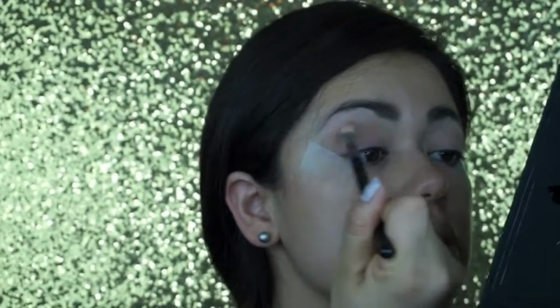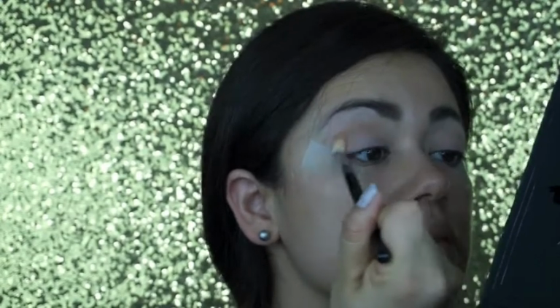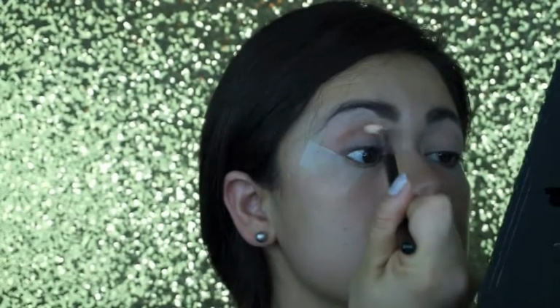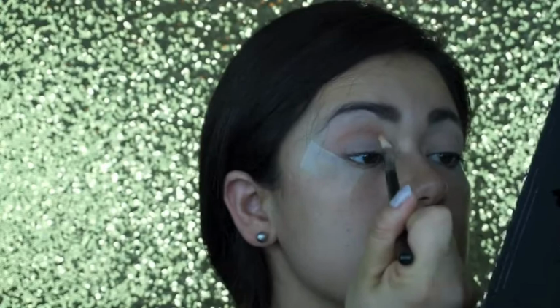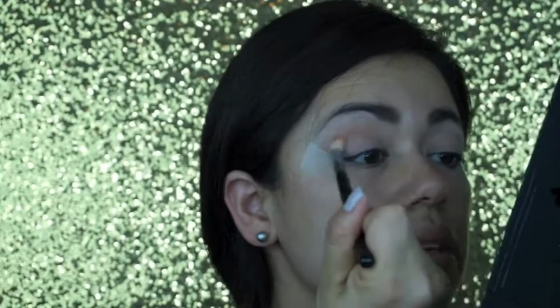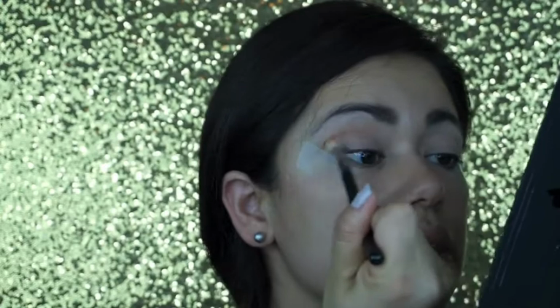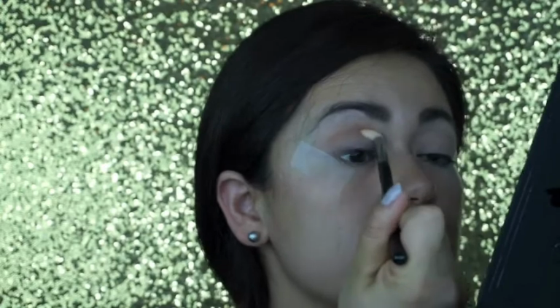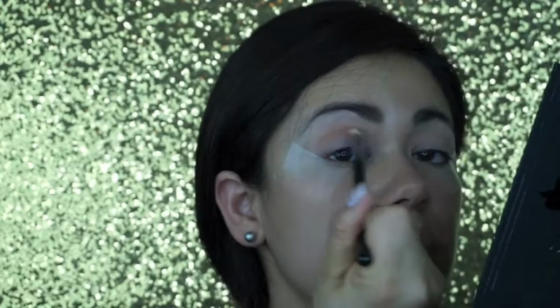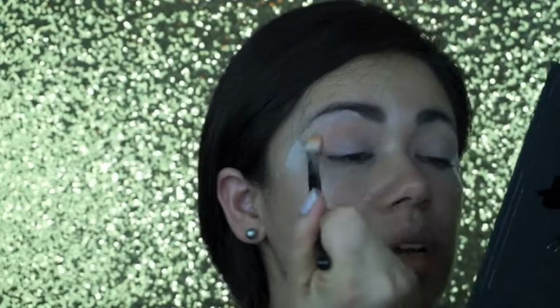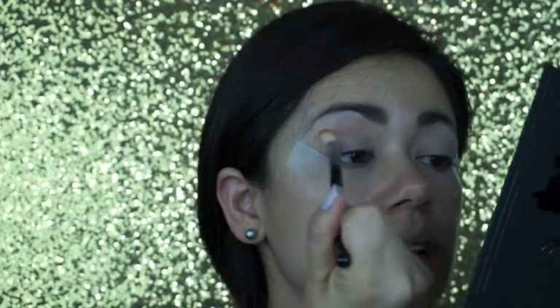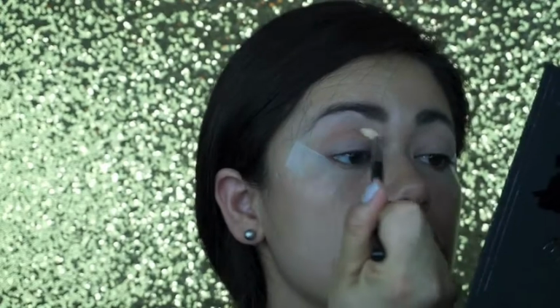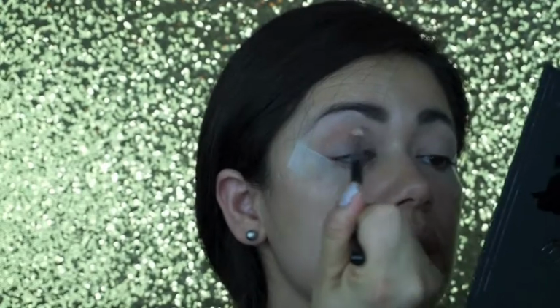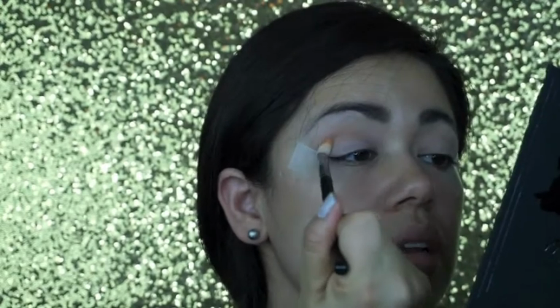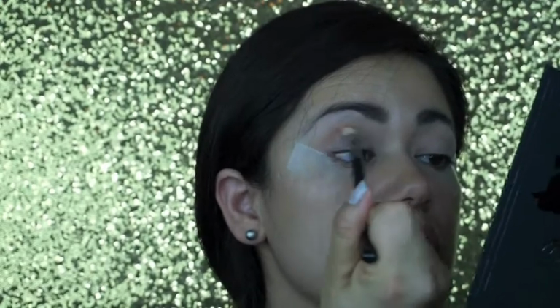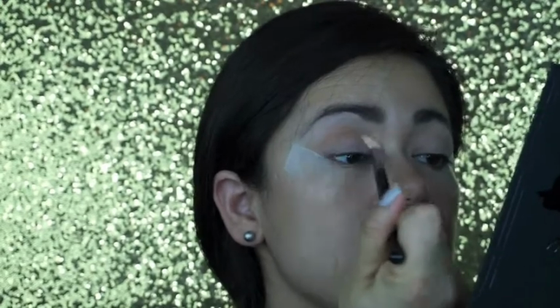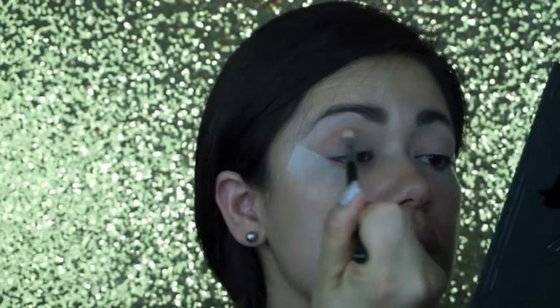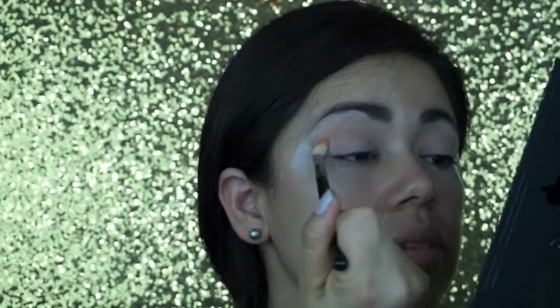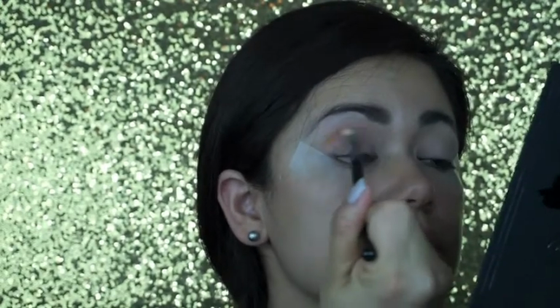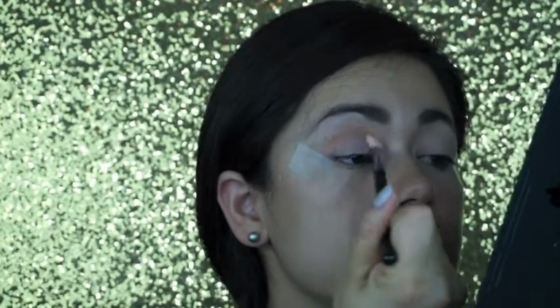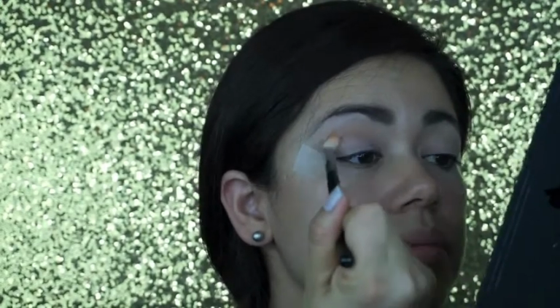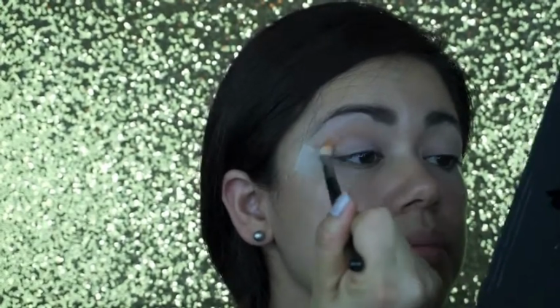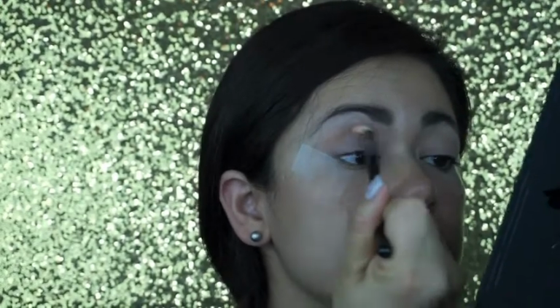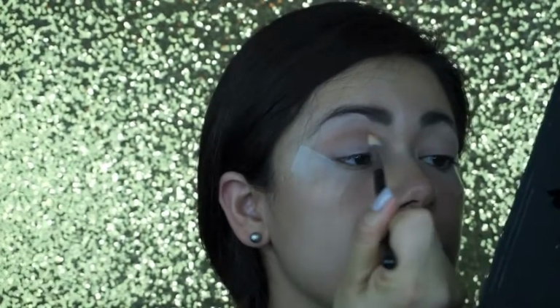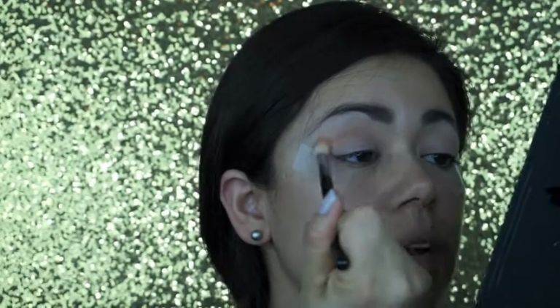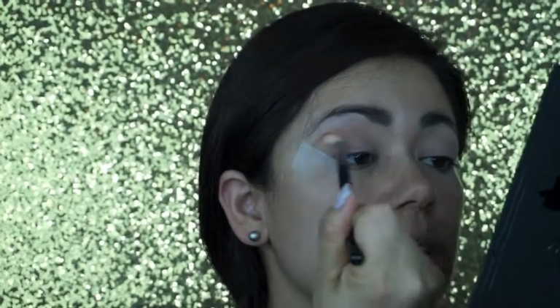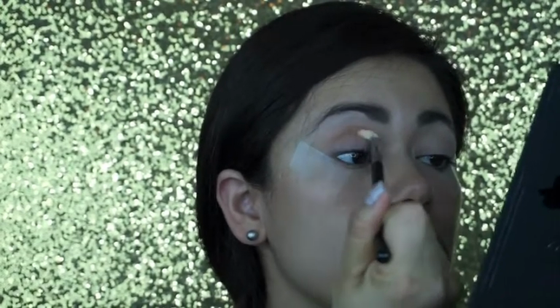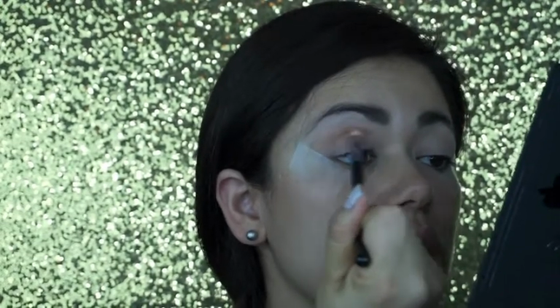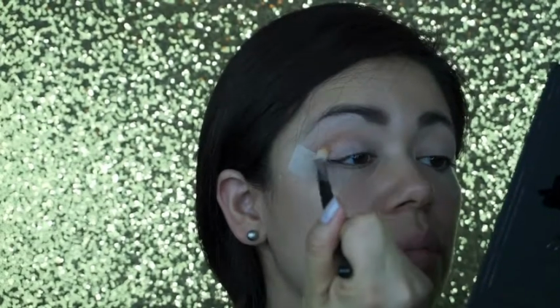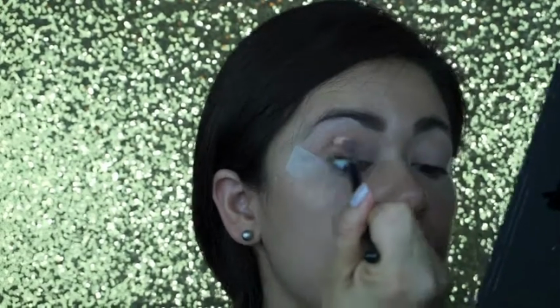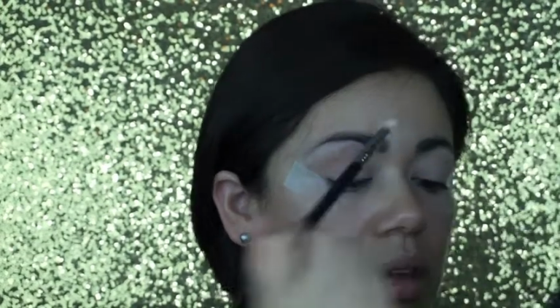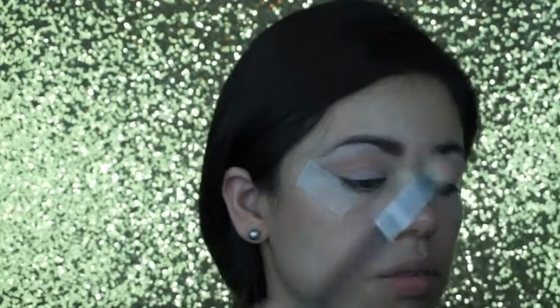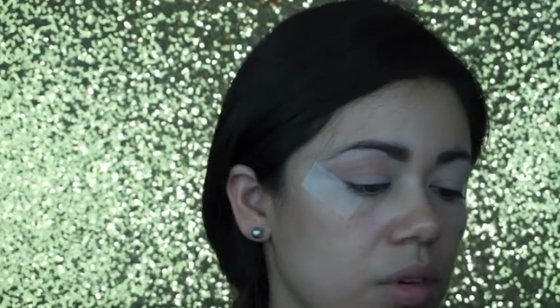Just blend back and forth, back and forth.